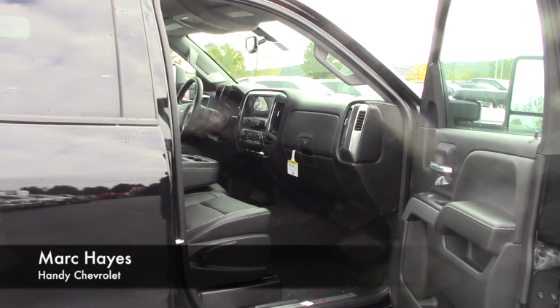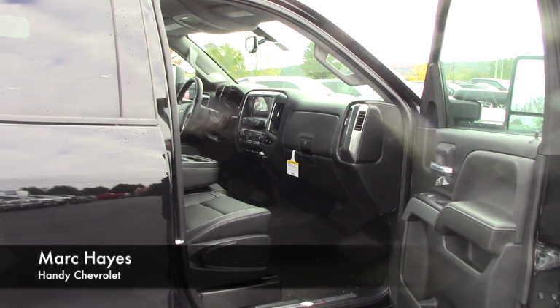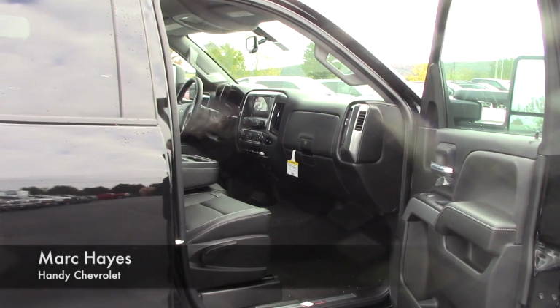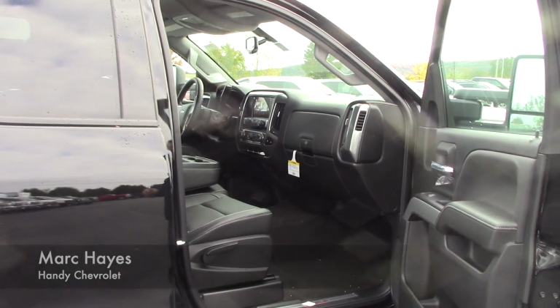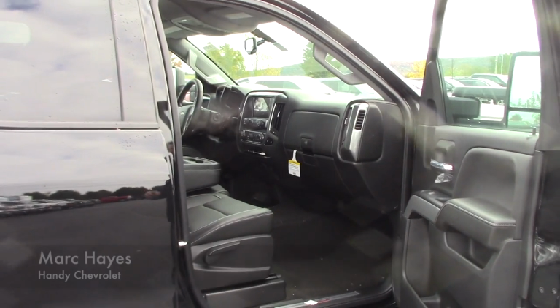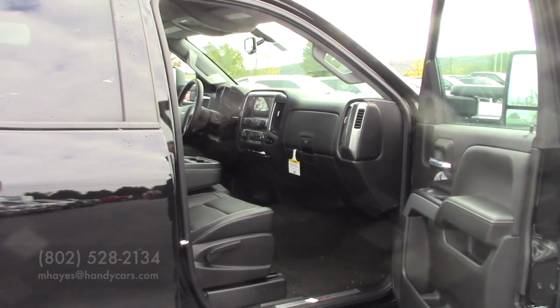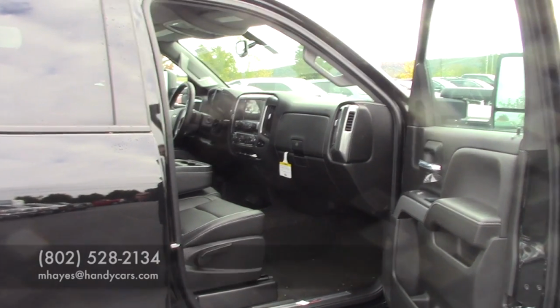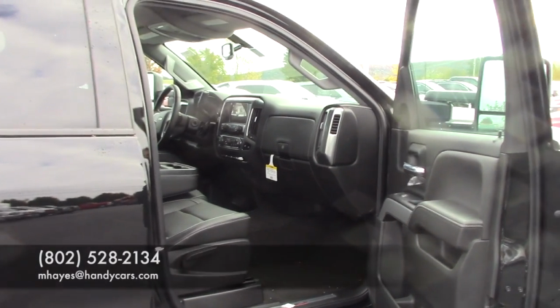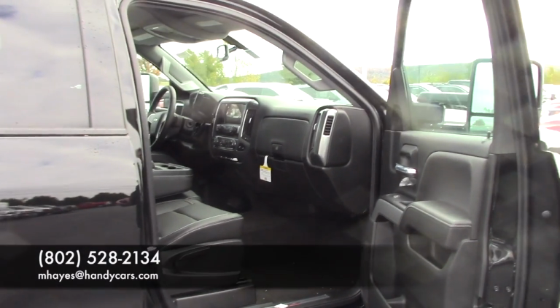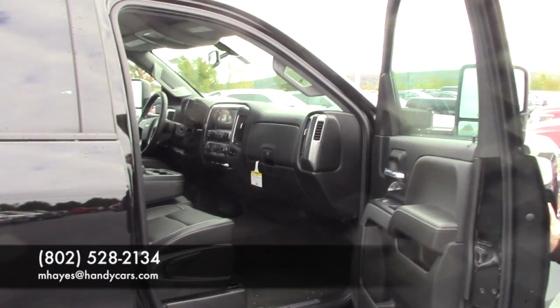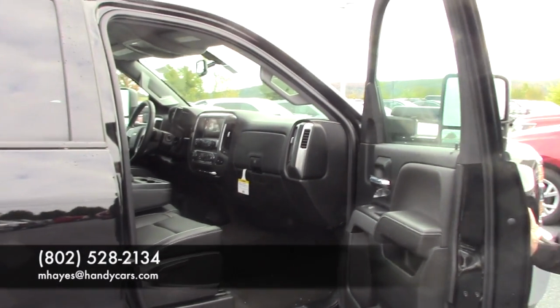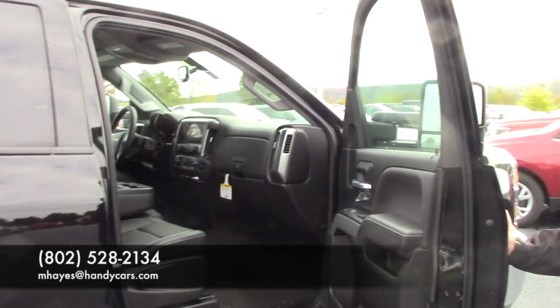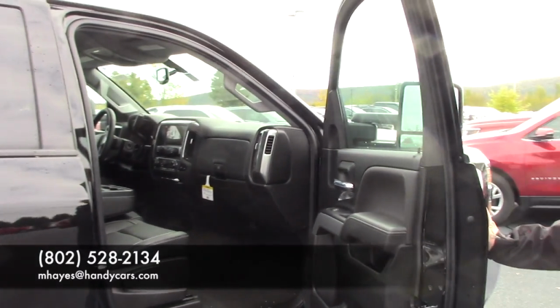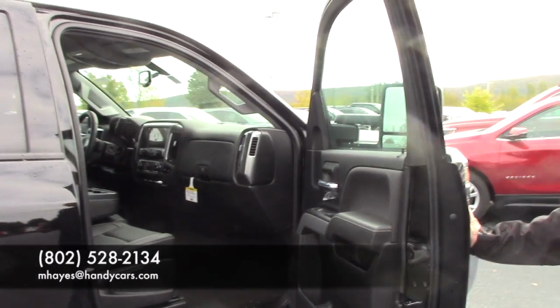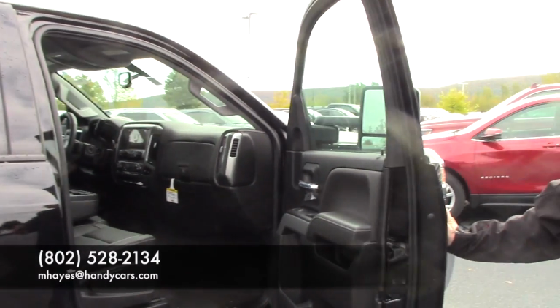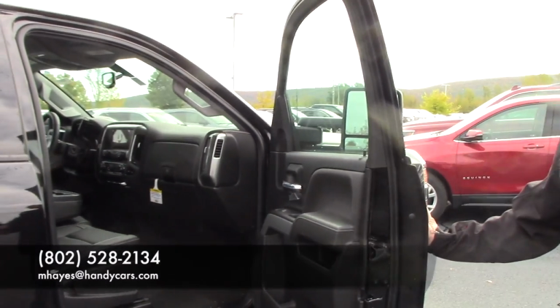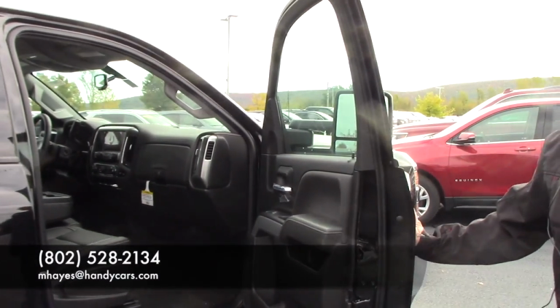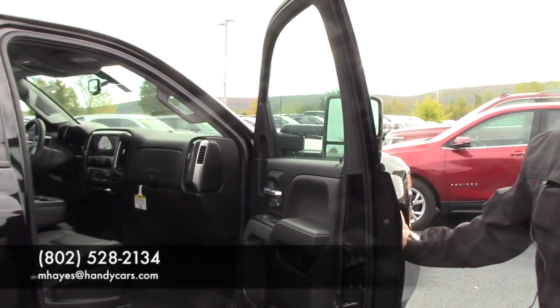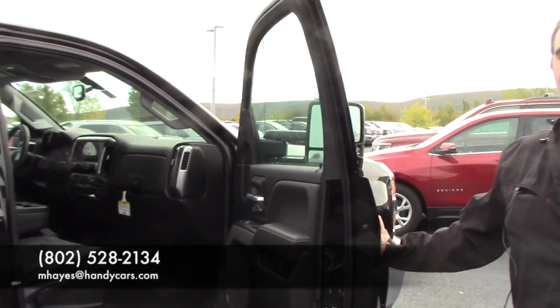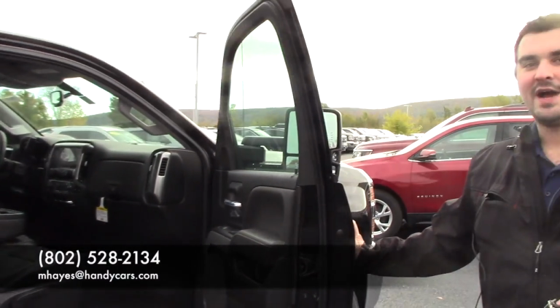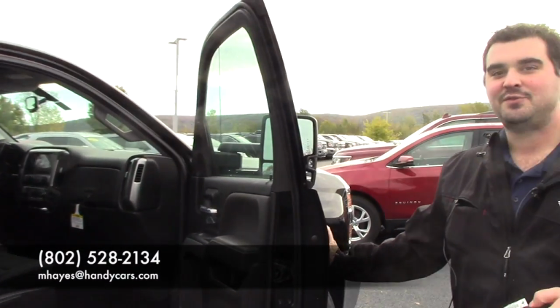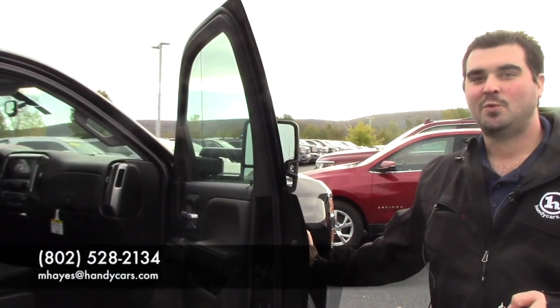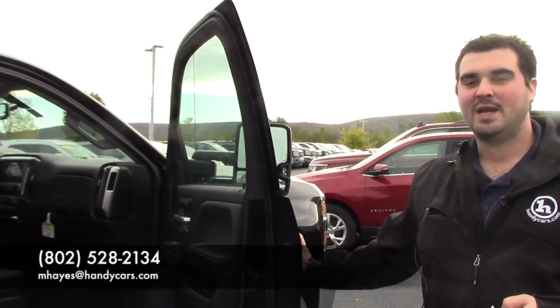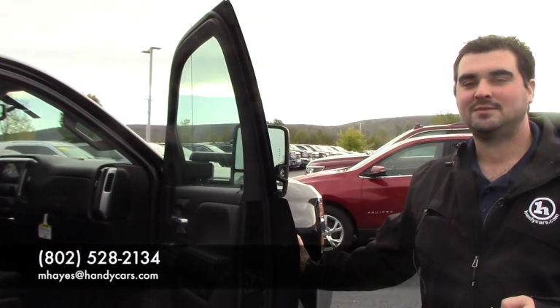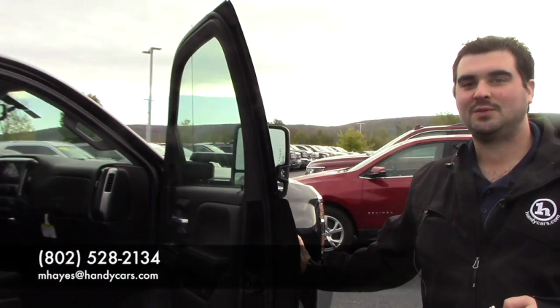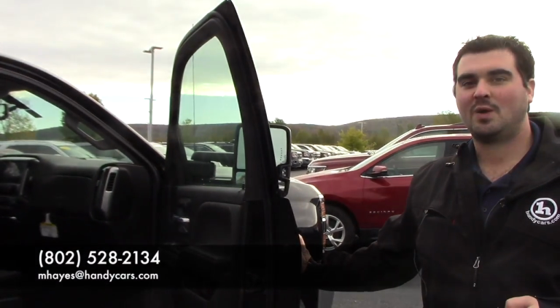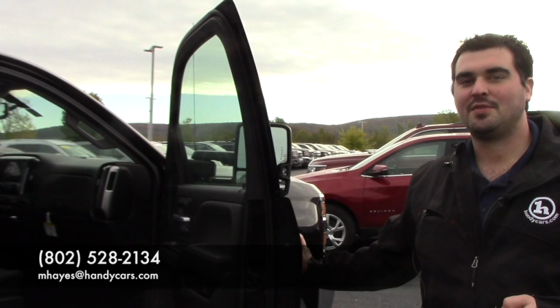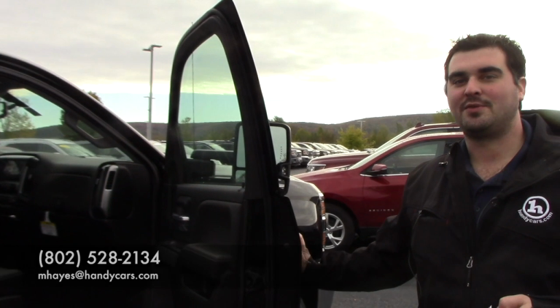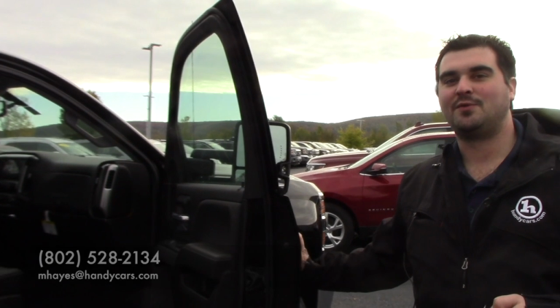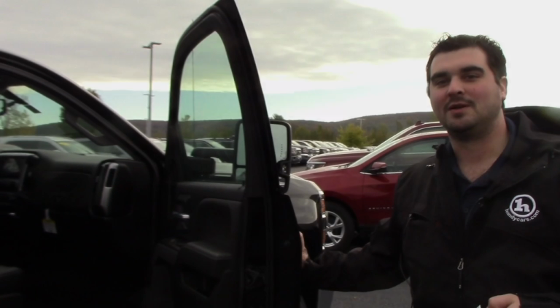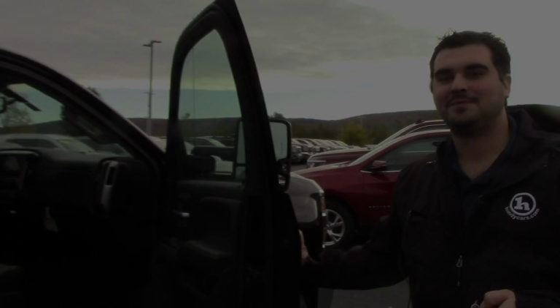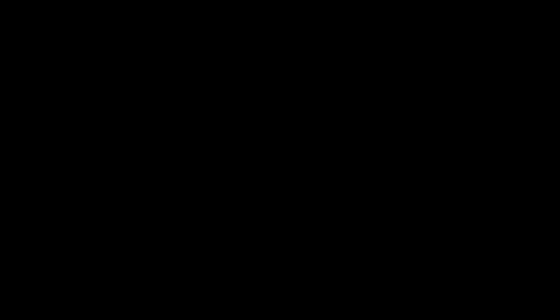If you have any questions, feel free to give me a call at 802-528-2134. Thanks.